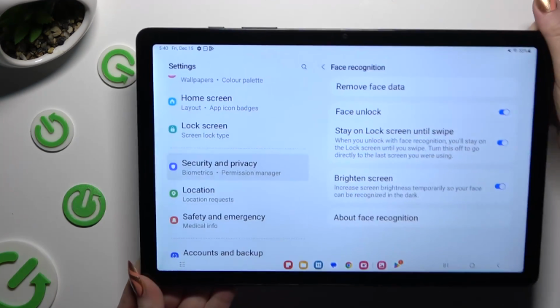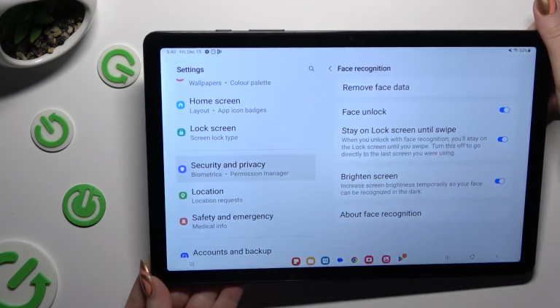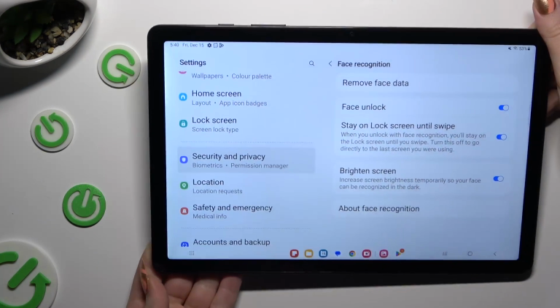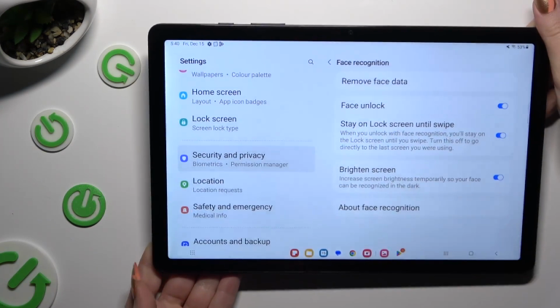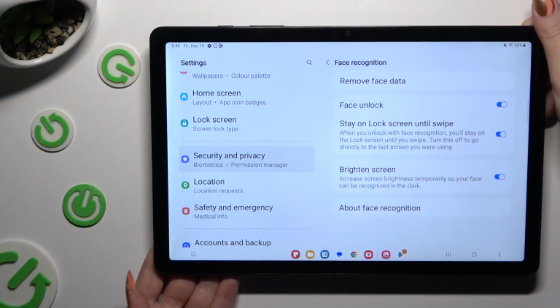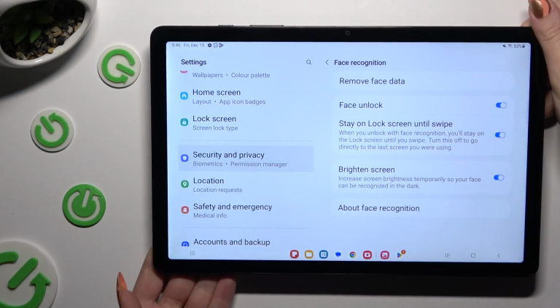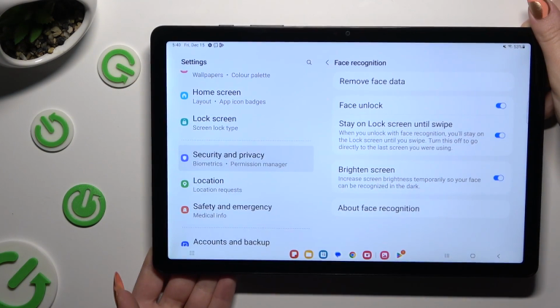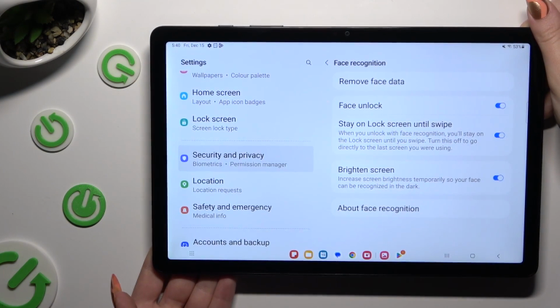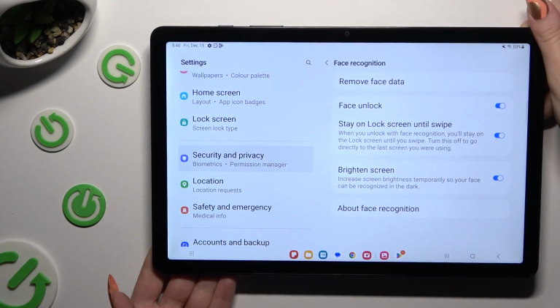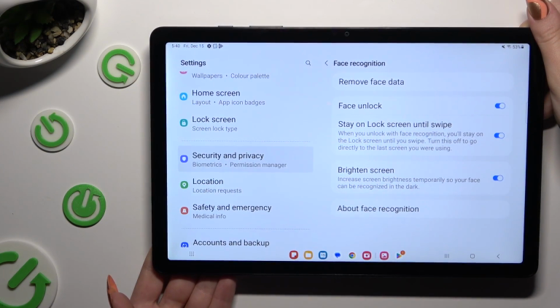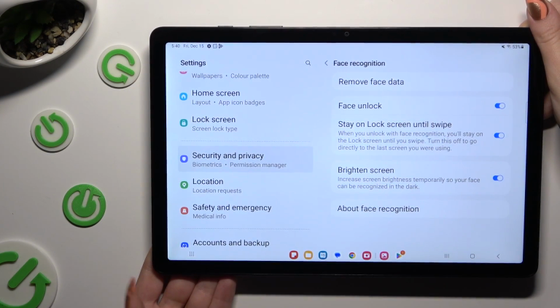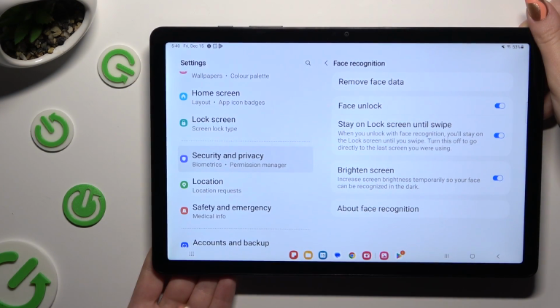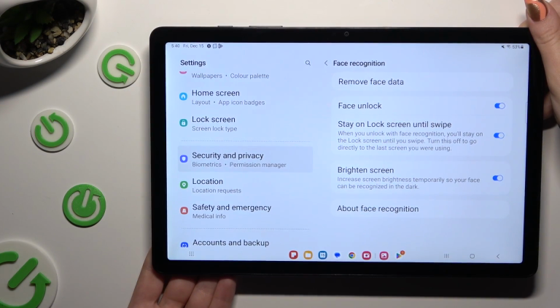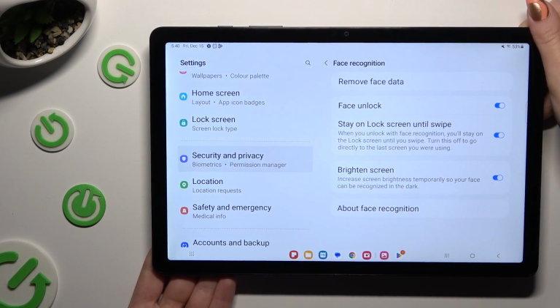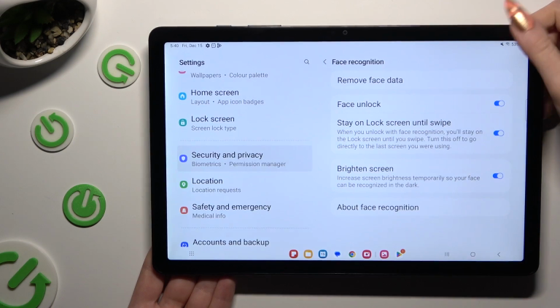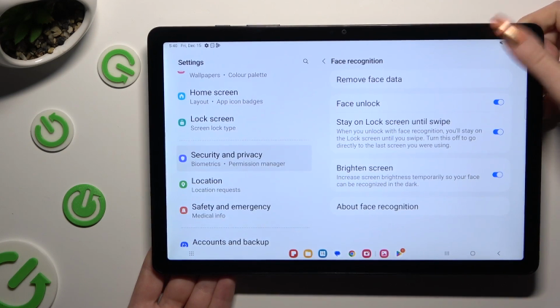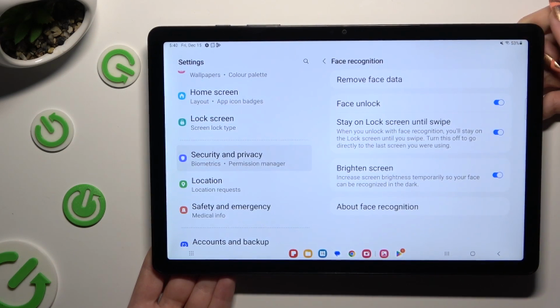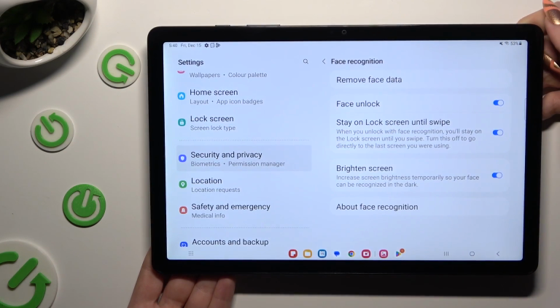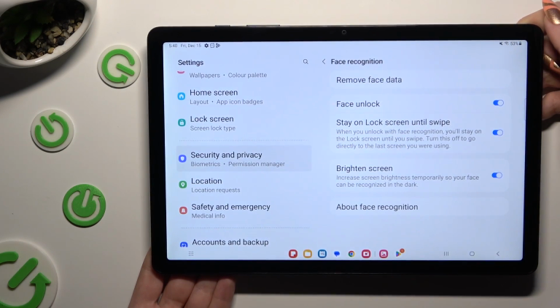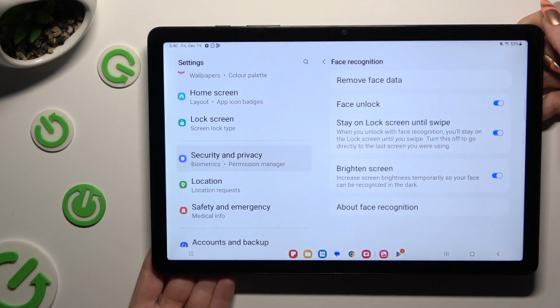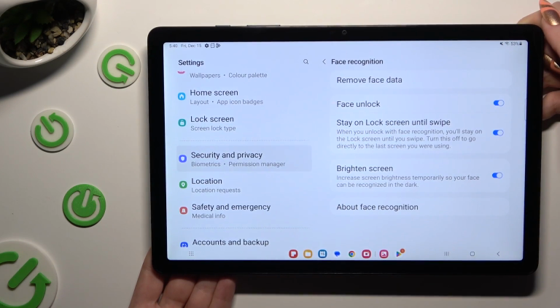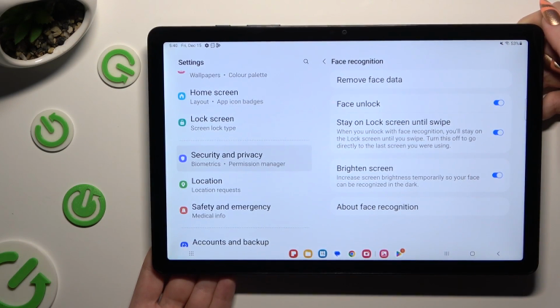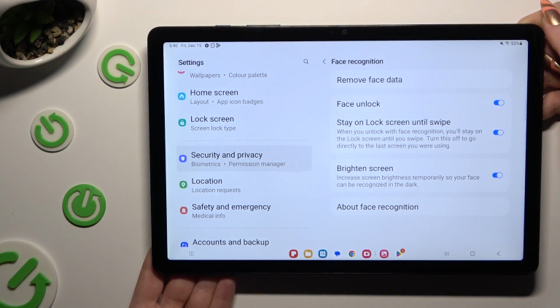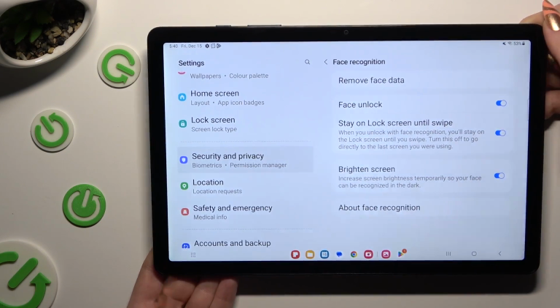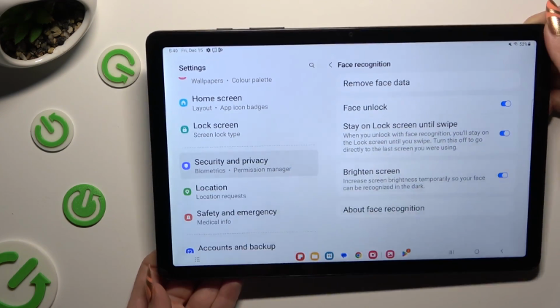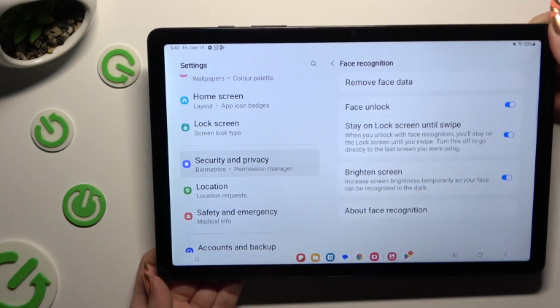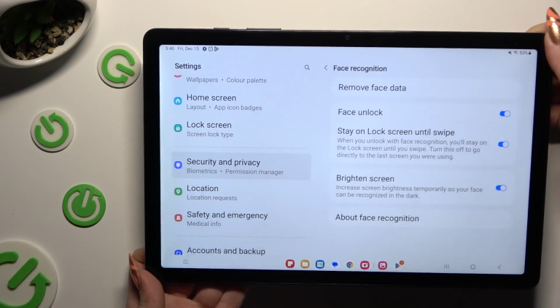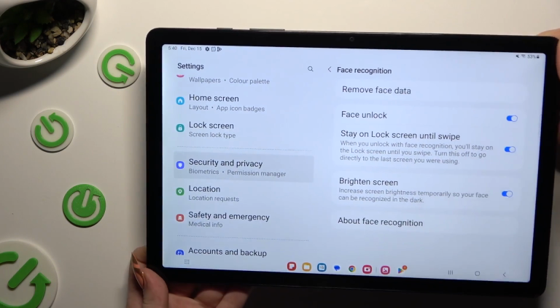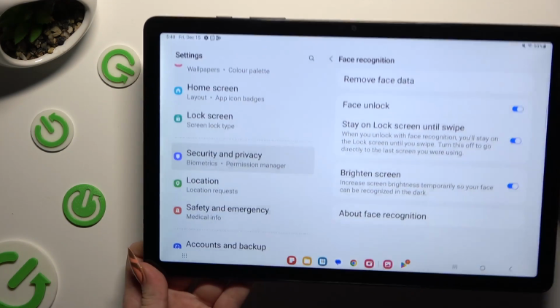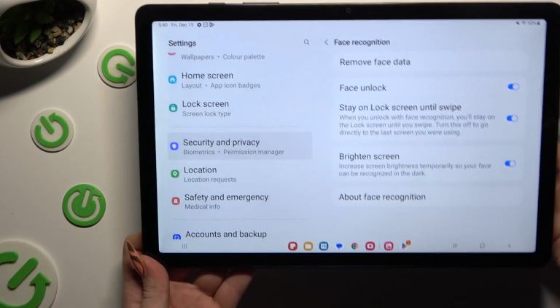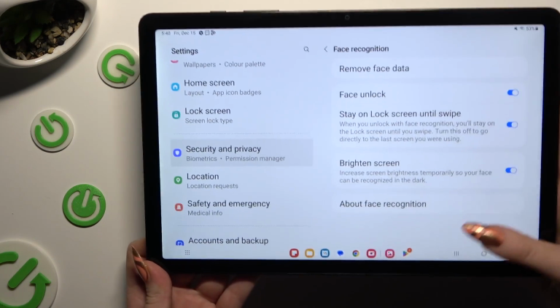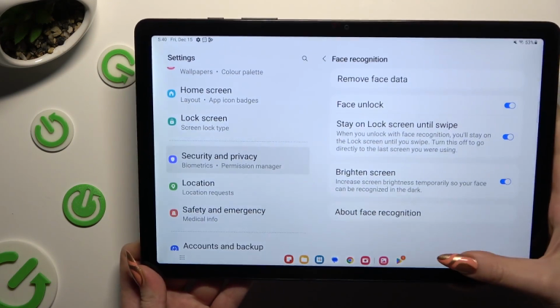Now you can adjust all of those options however you want to, and when you've finished, go back.